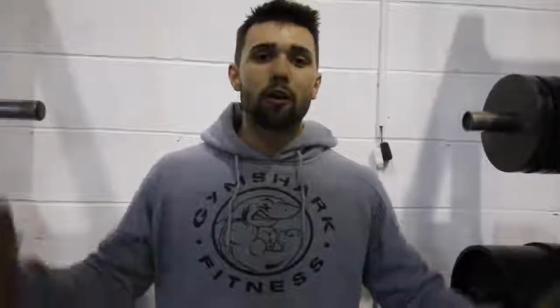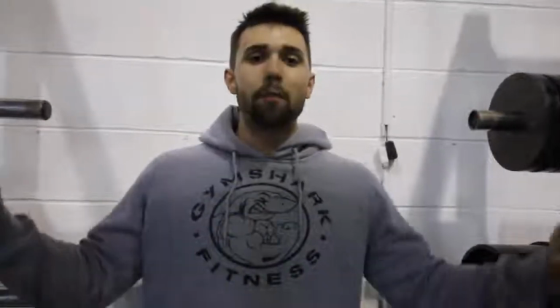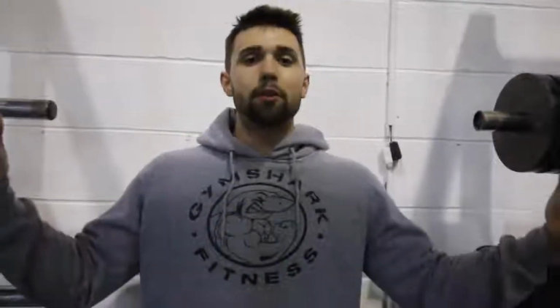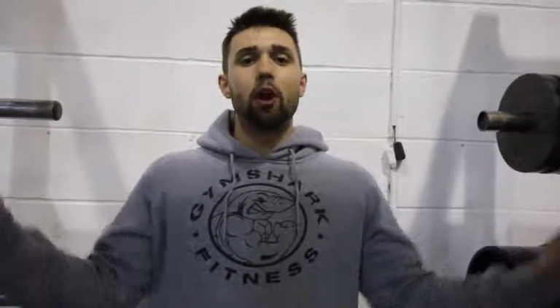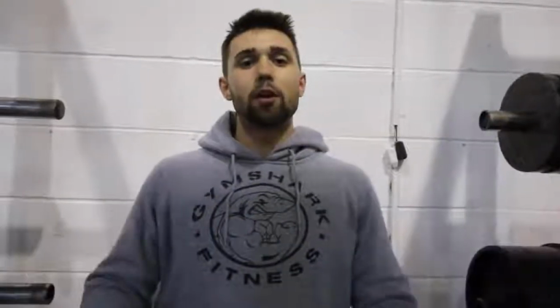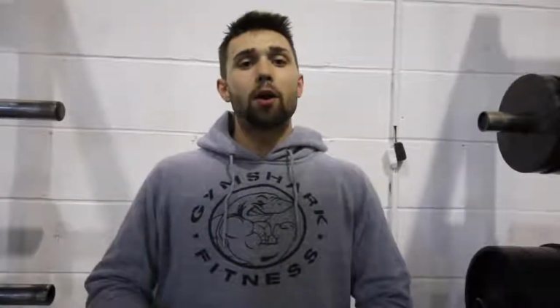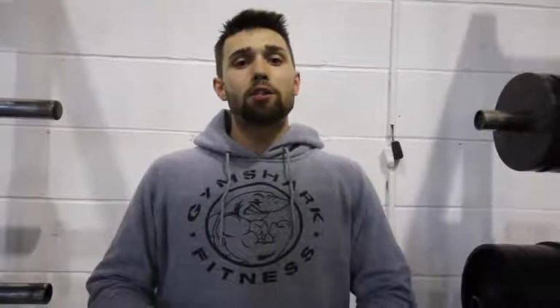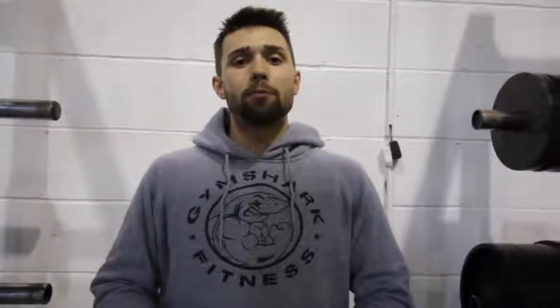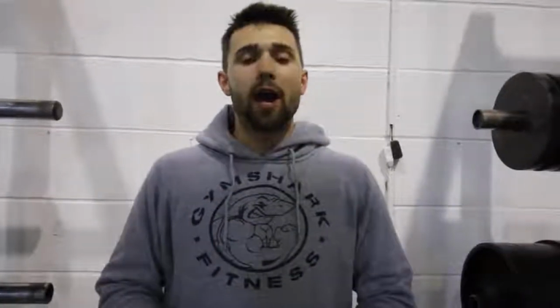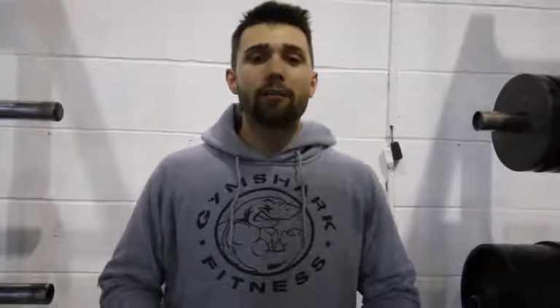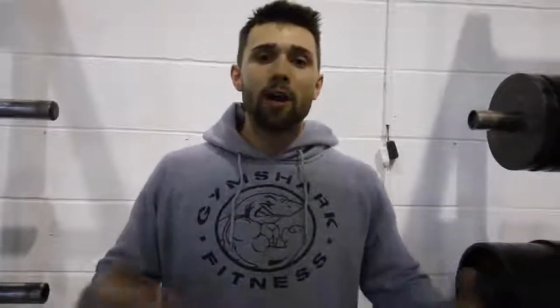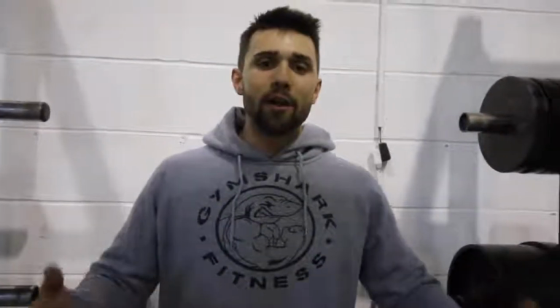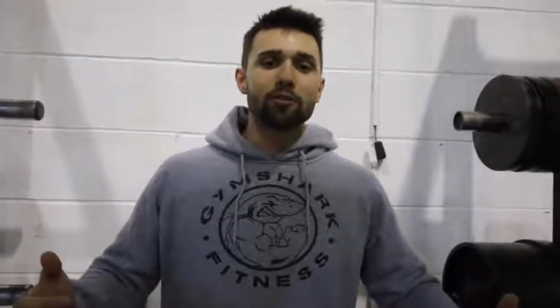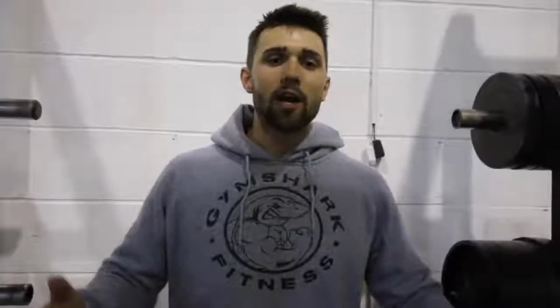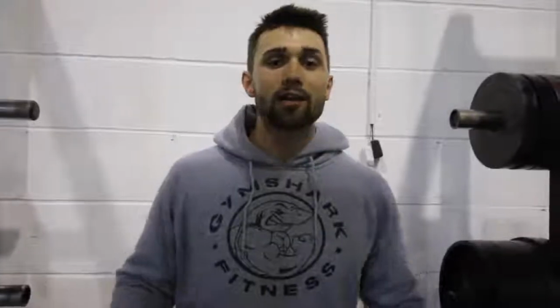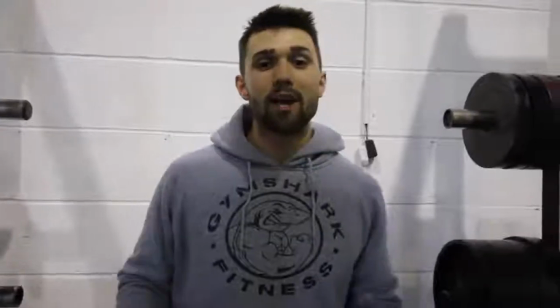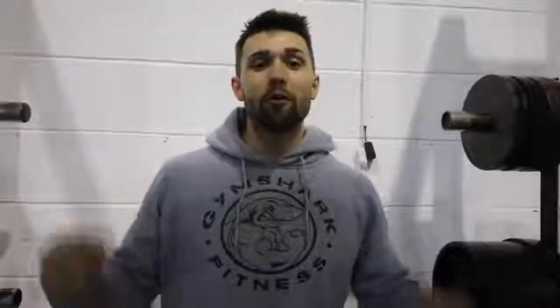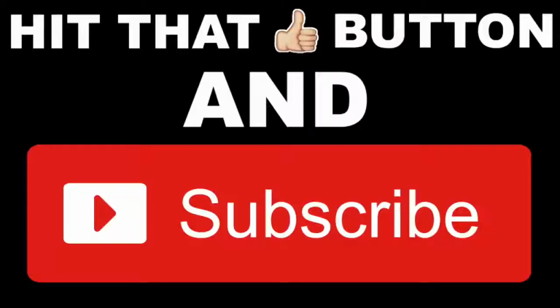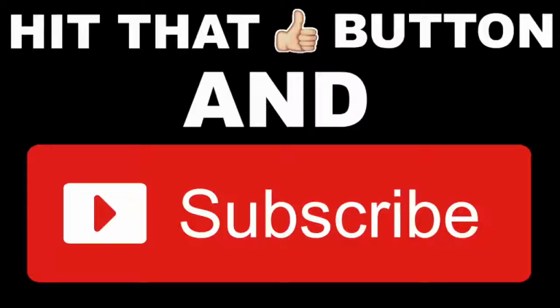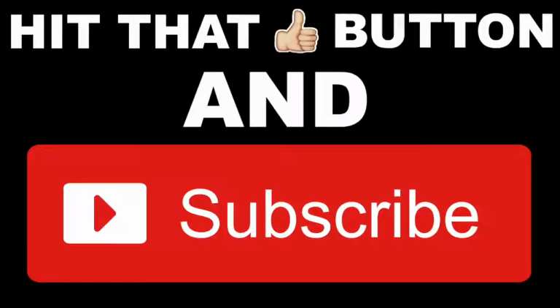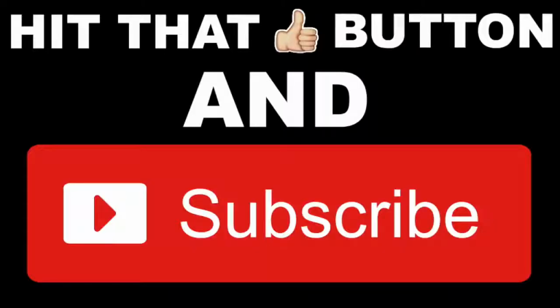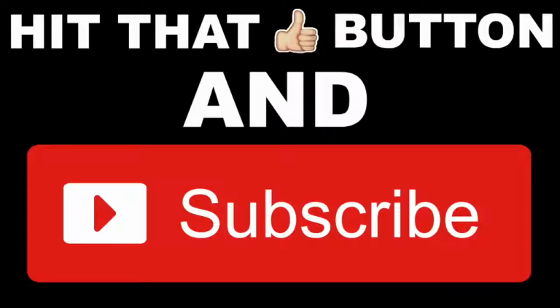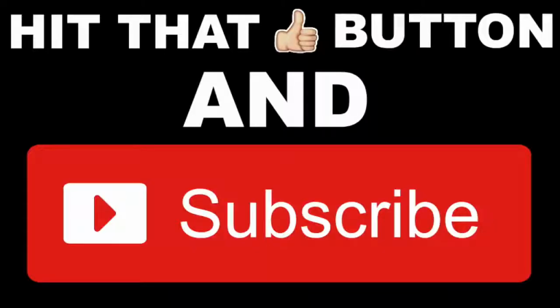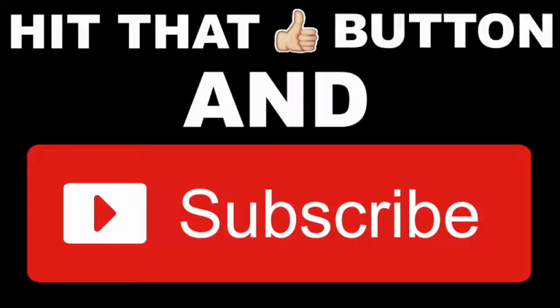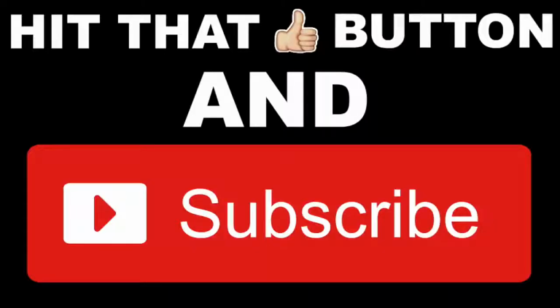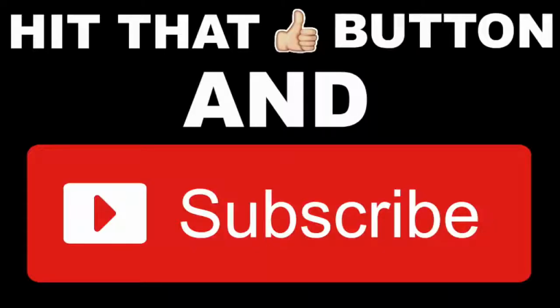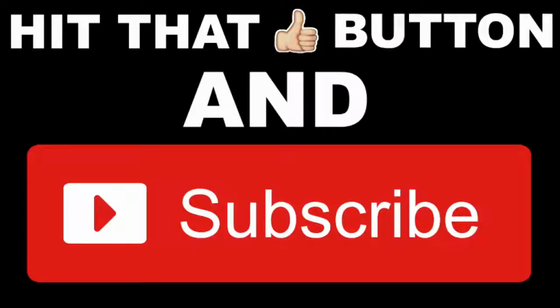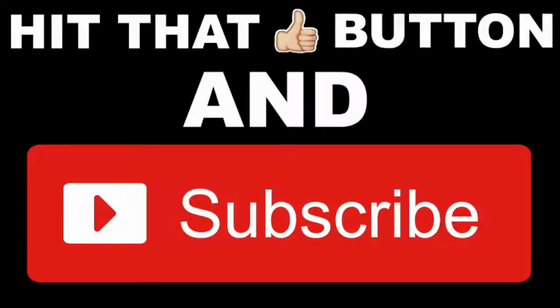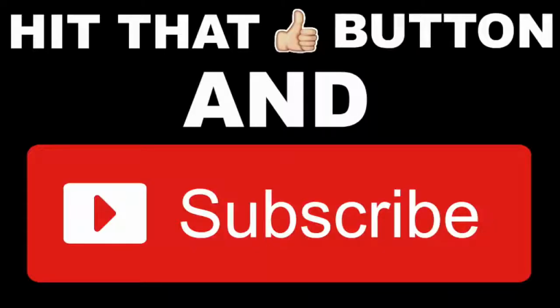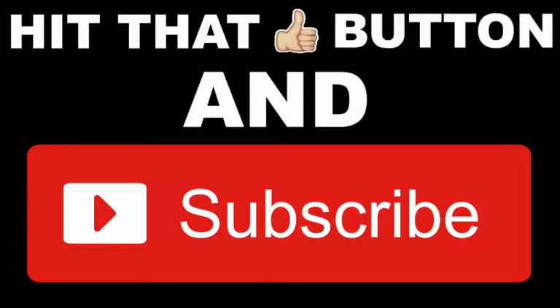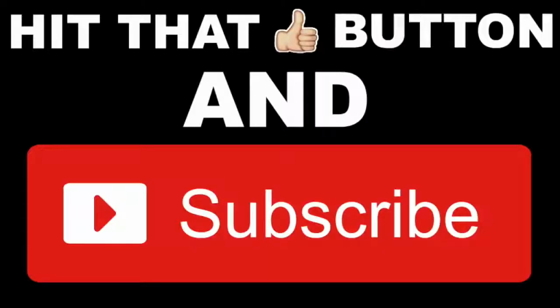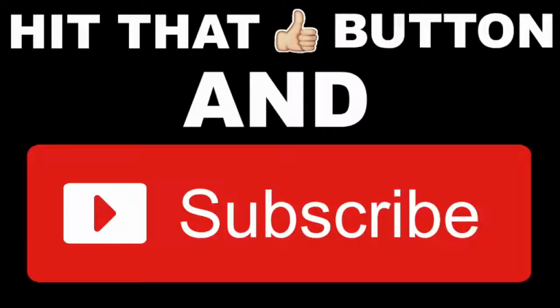Comment below any questions you may have. Thanks for checking us out. Please subscribe, comment, and share. Y'all are the best. Peace.